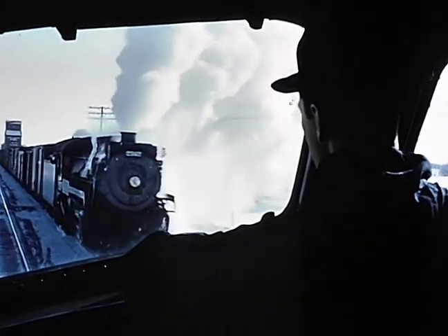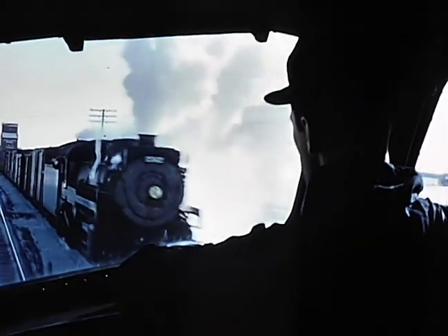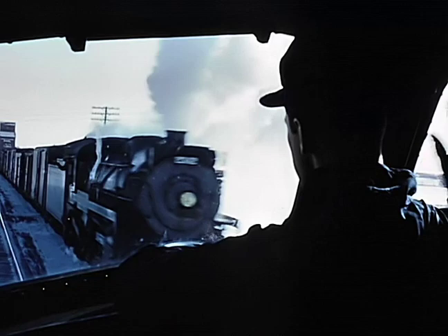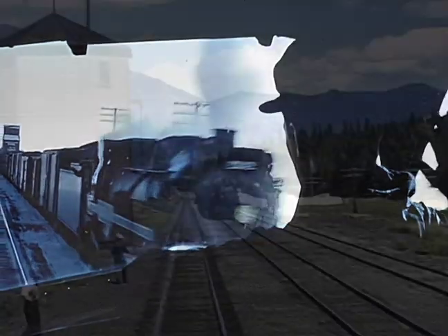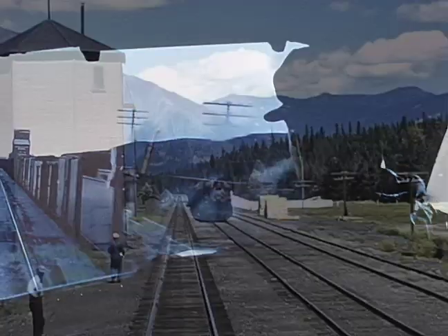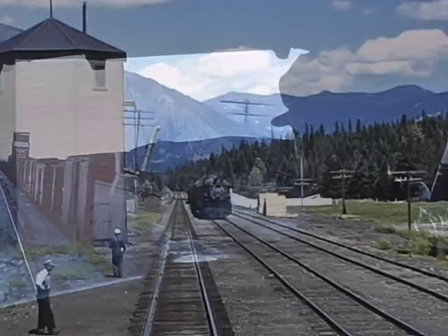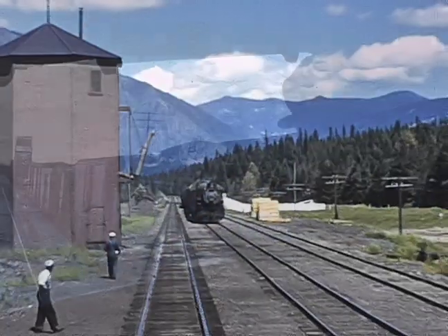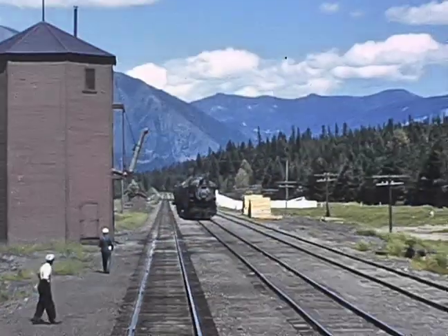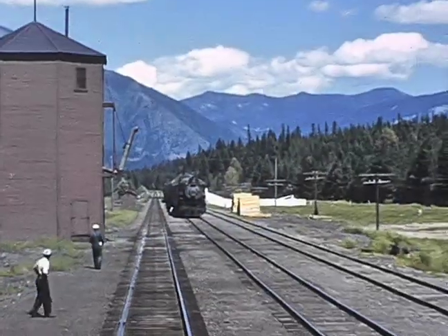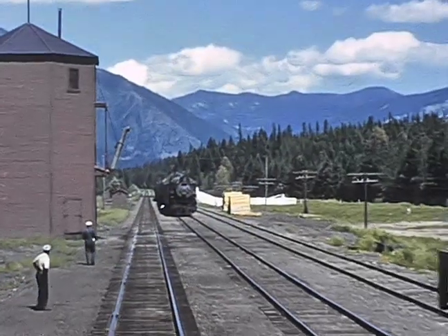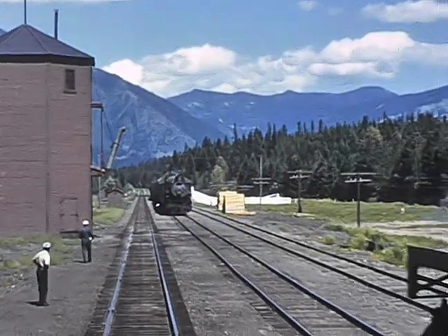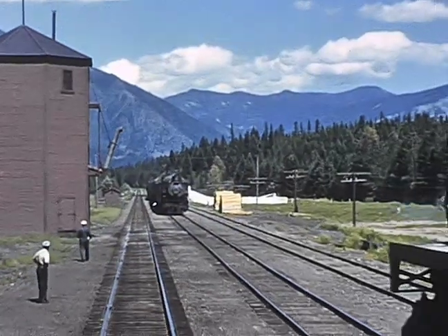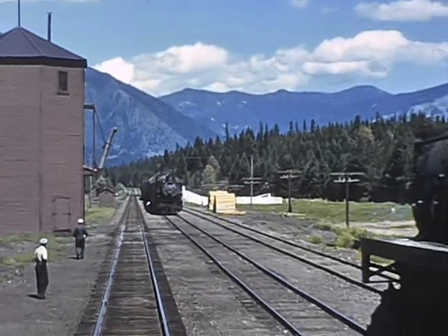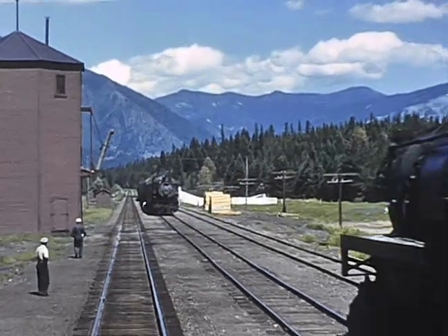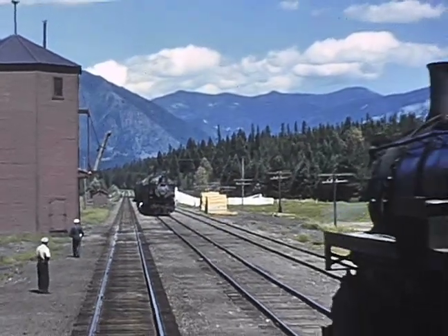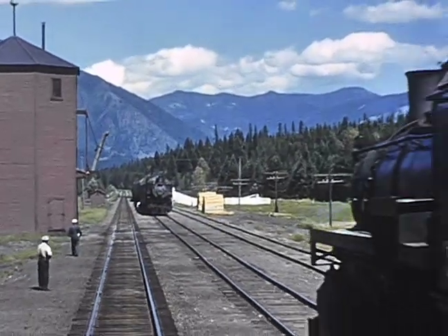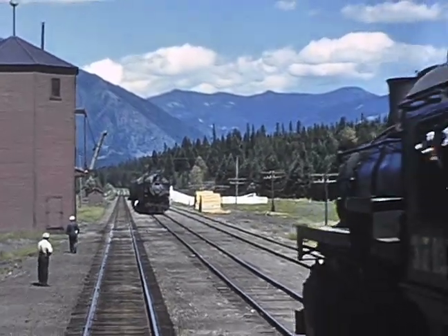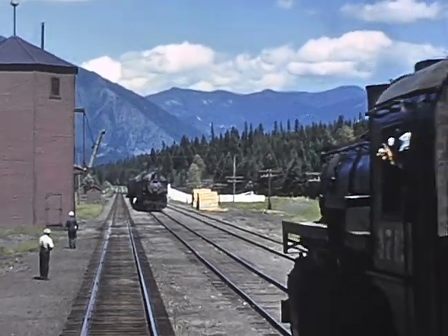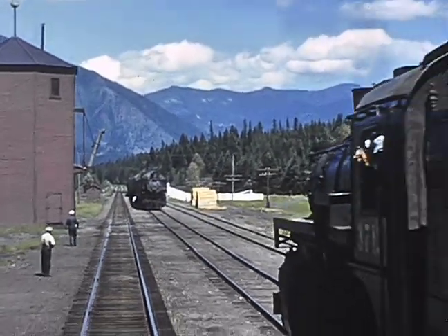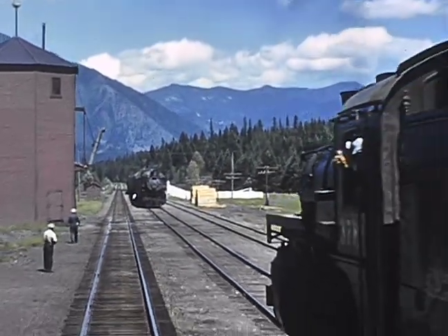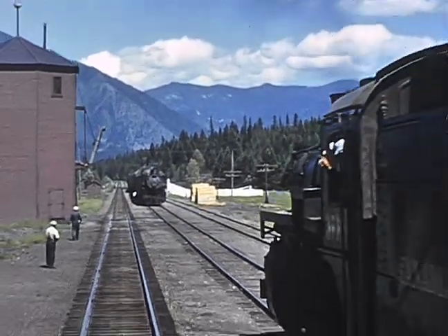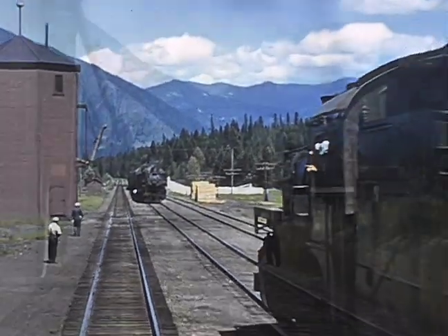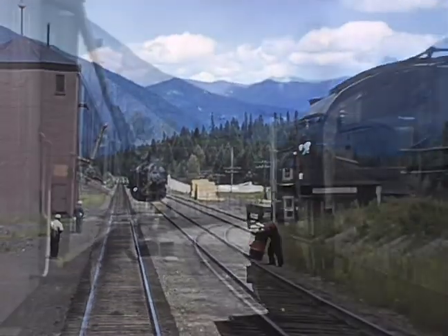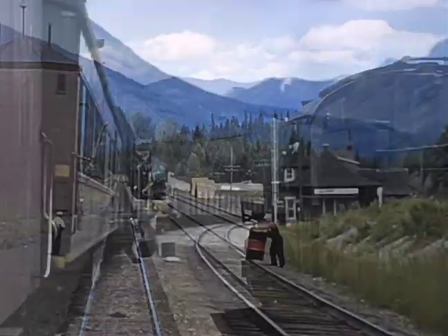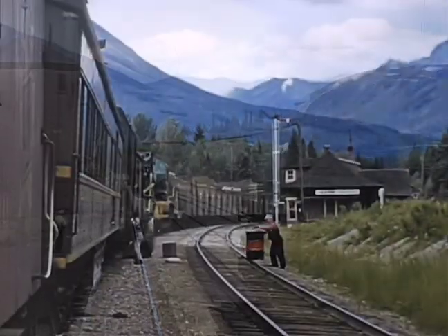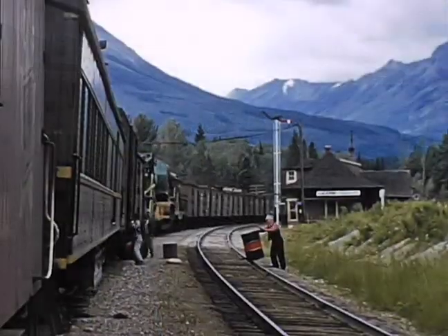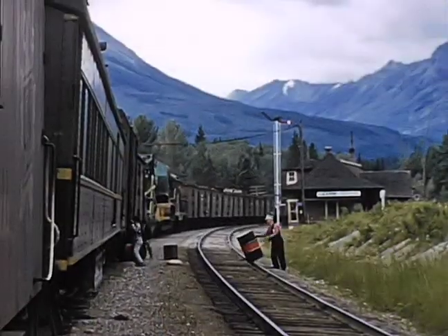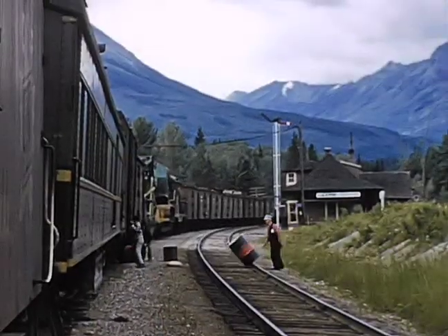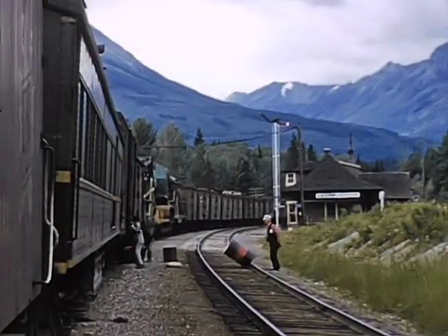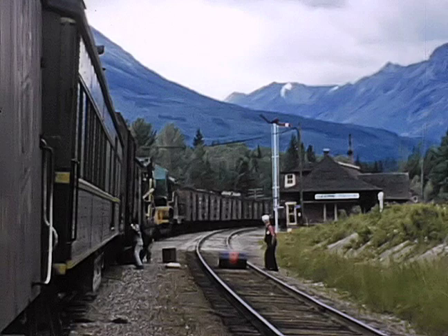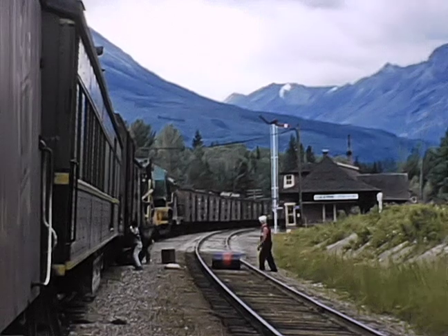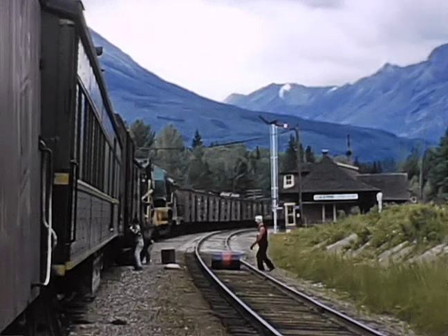Ride the former CPR Southern Line in the Okanagan region, and a mixed train on the Canadian National.